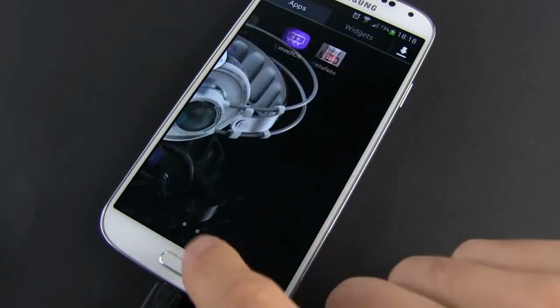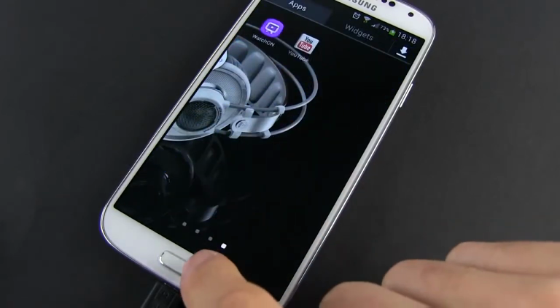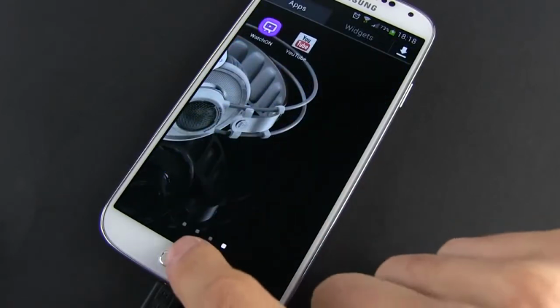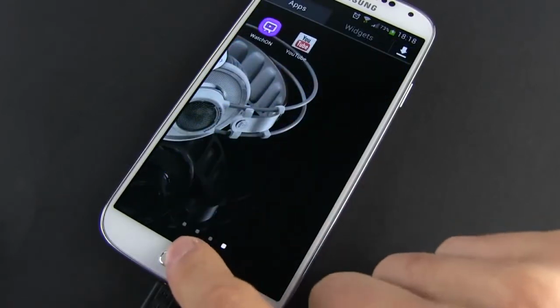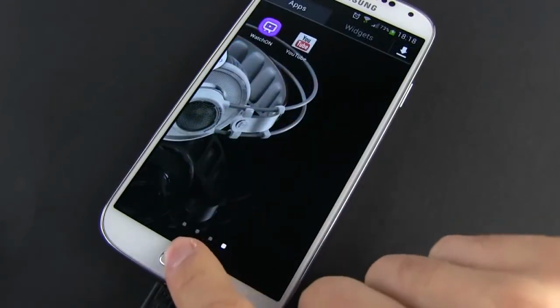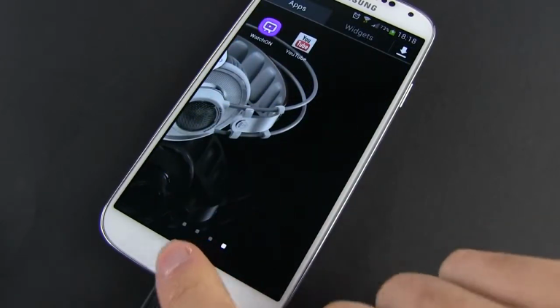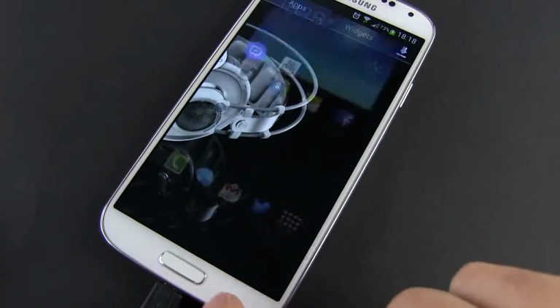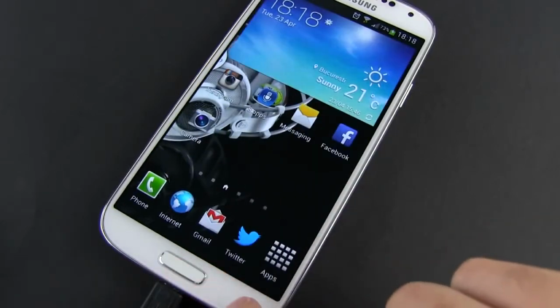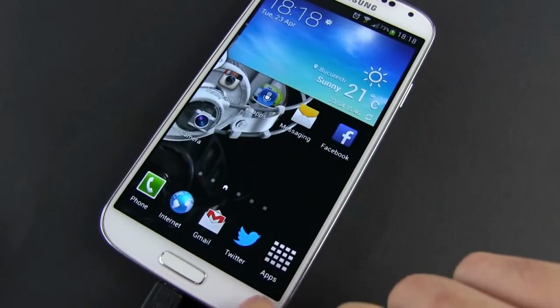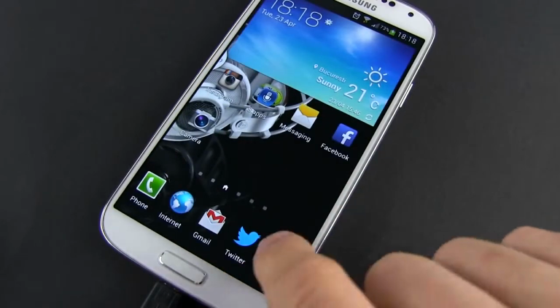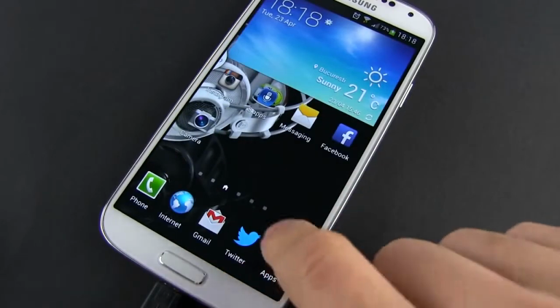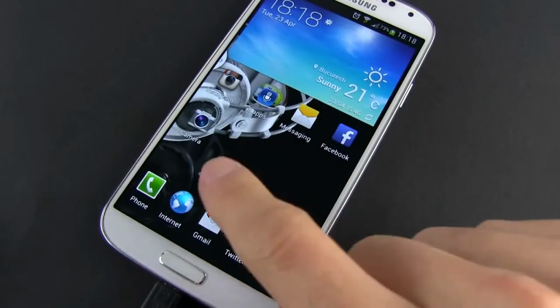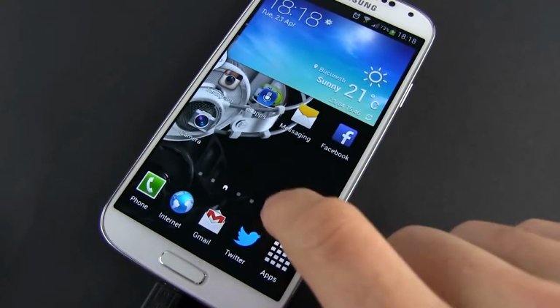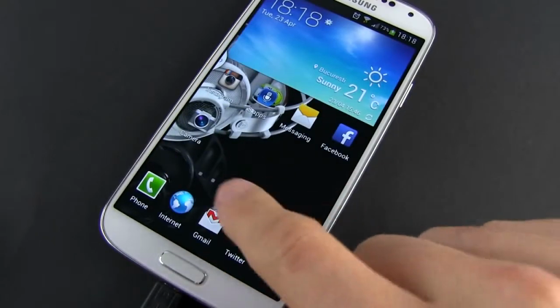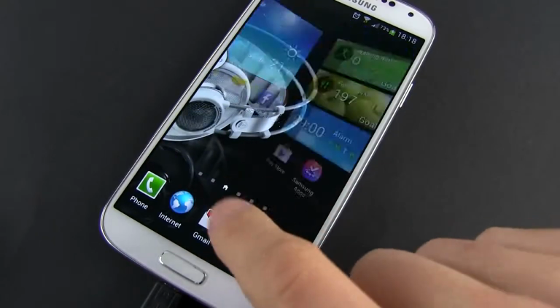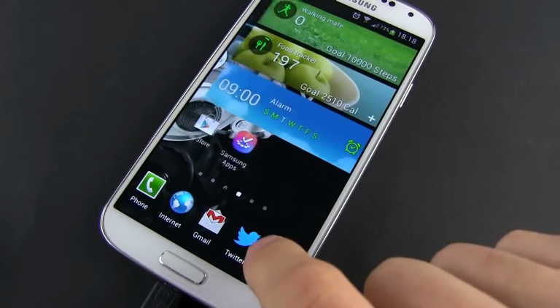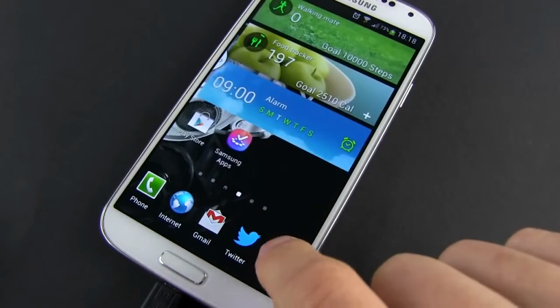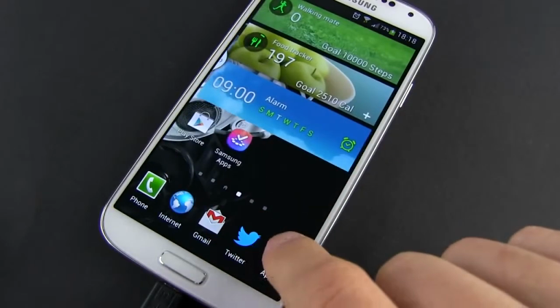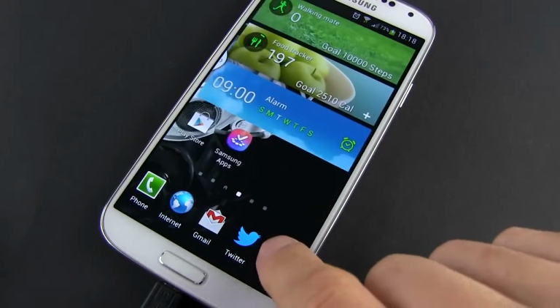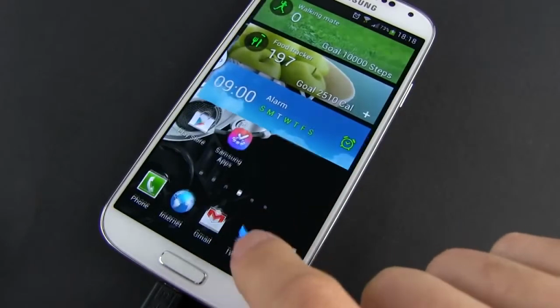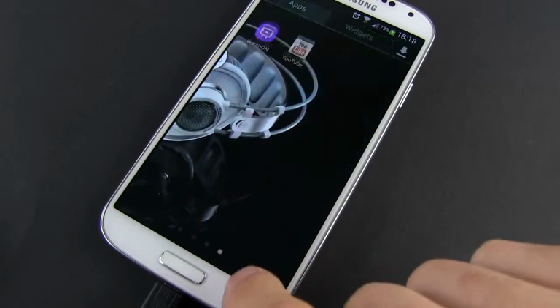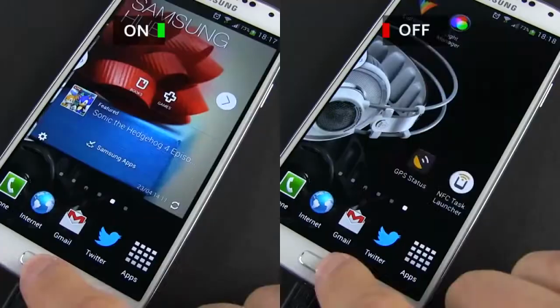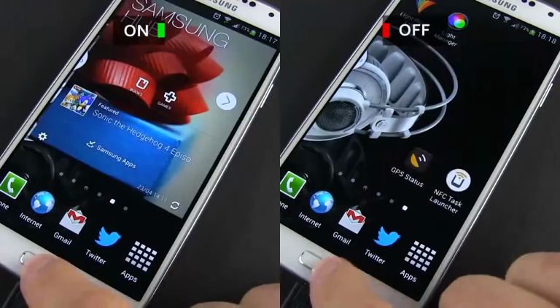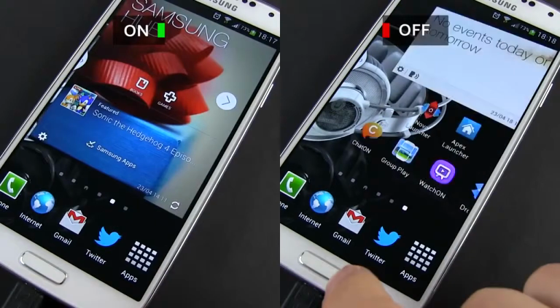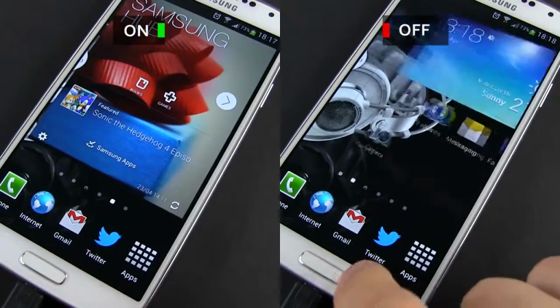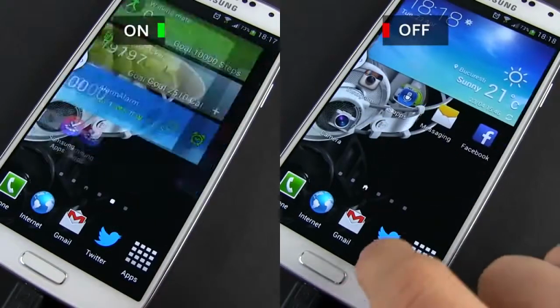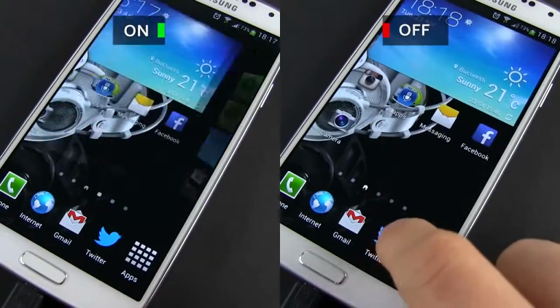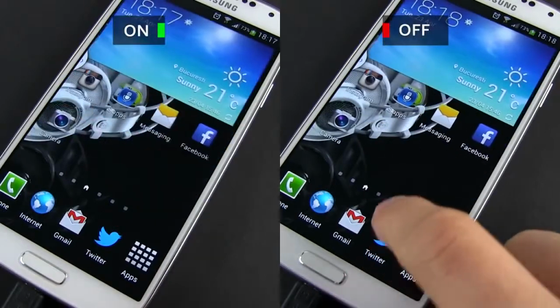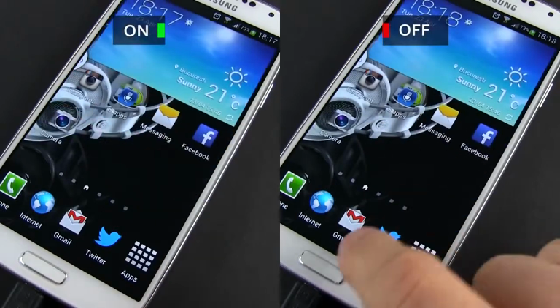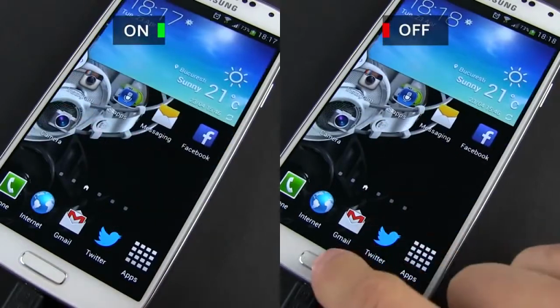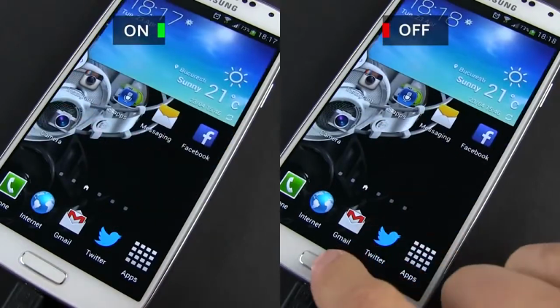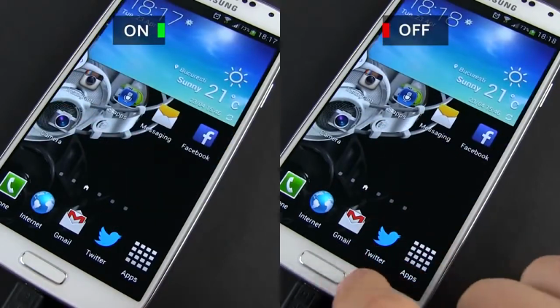And when pressing it just once, the Galaxy is going to react a bit snappier, as you can see here.